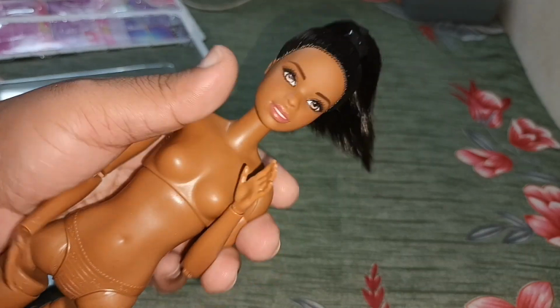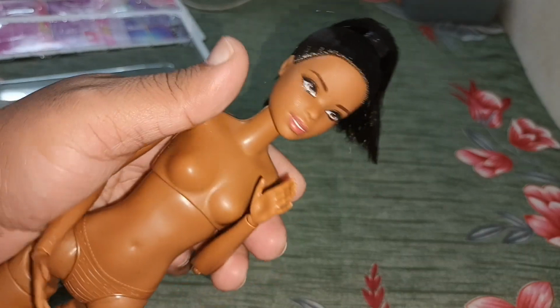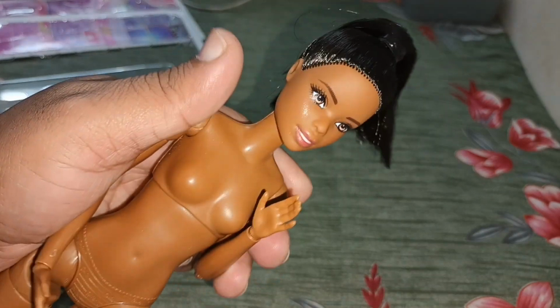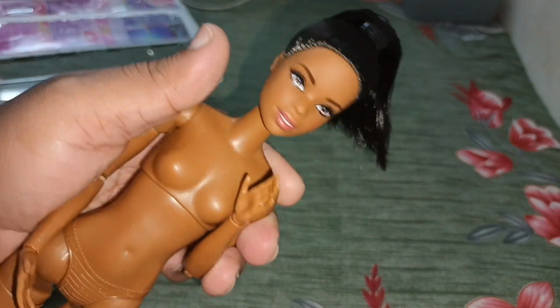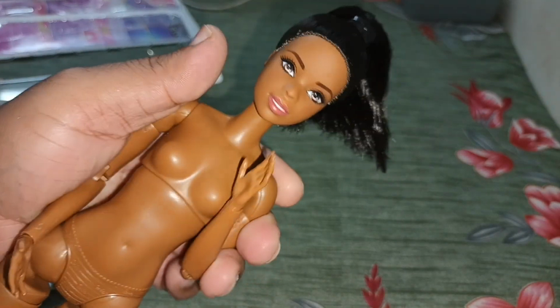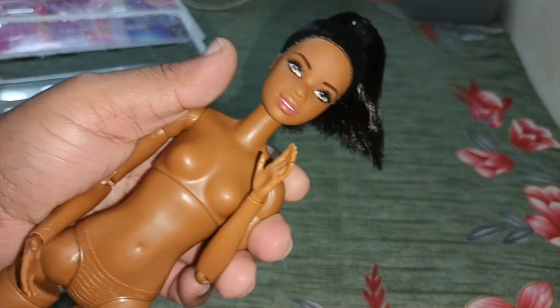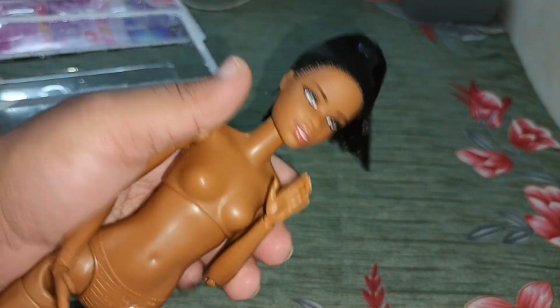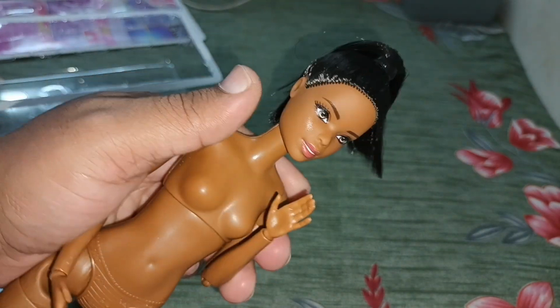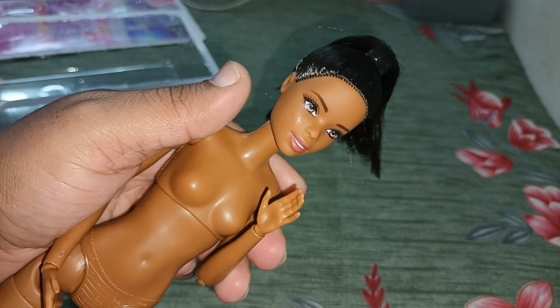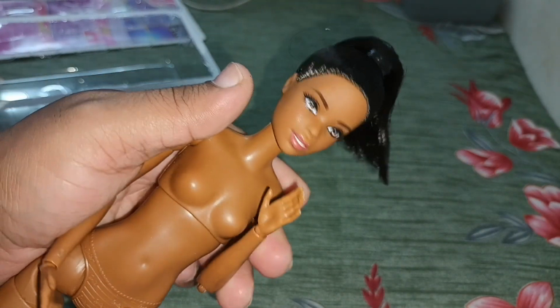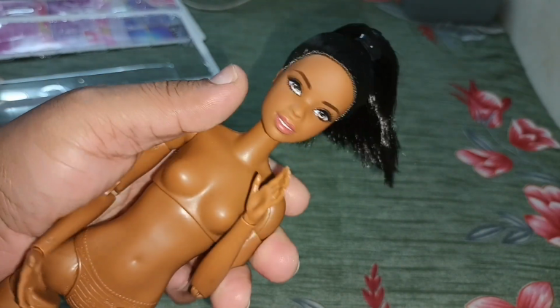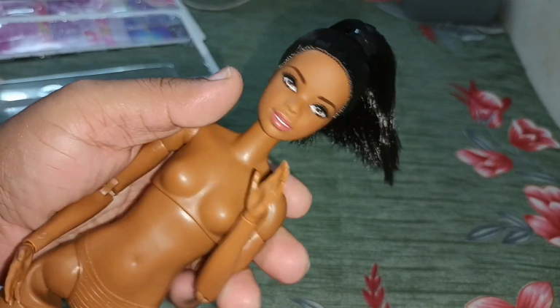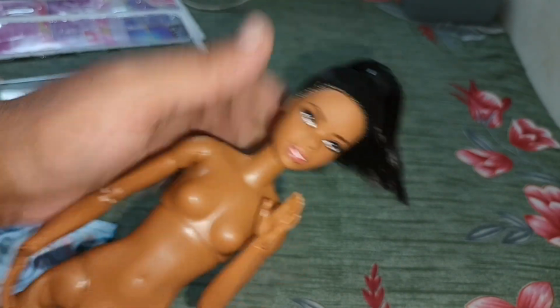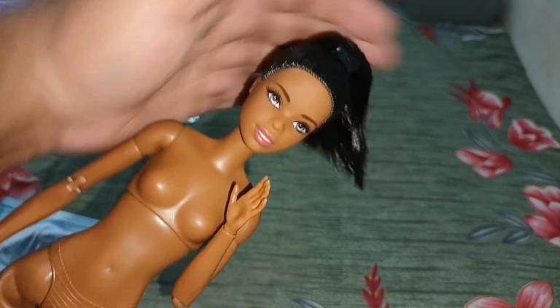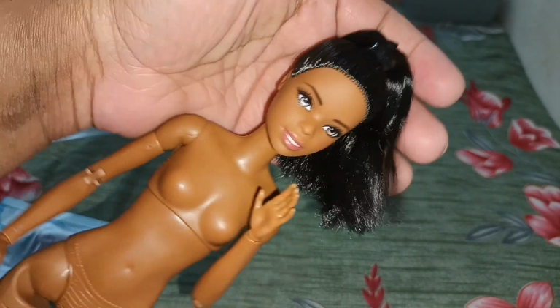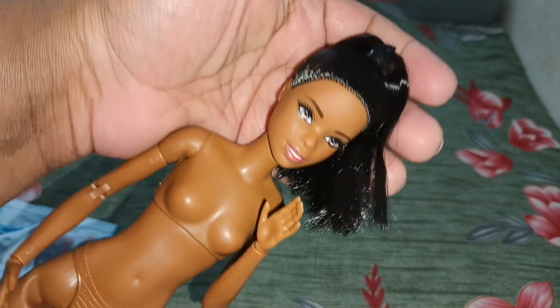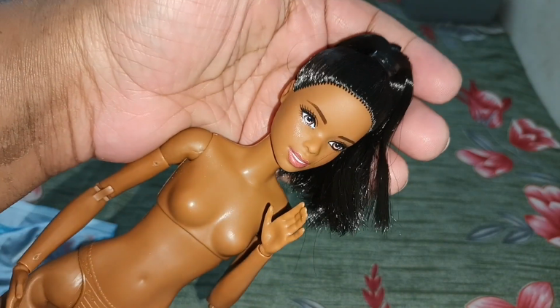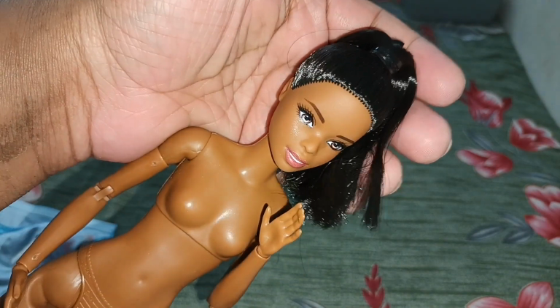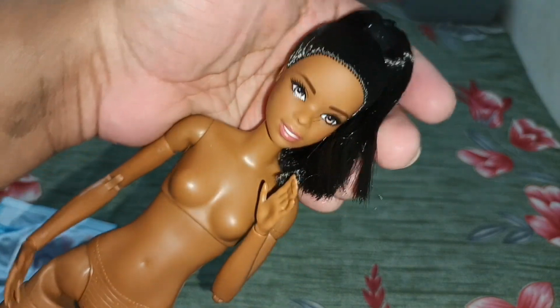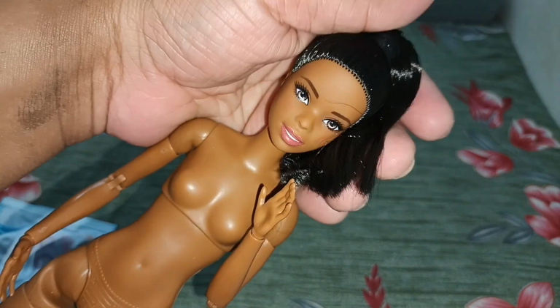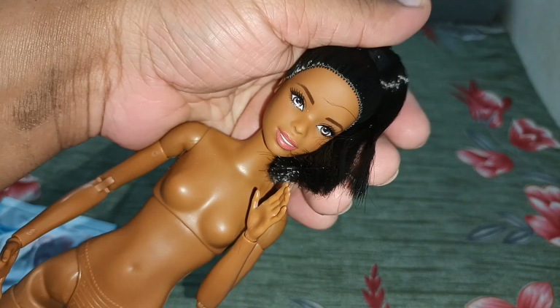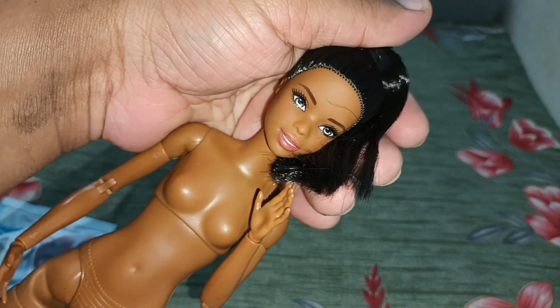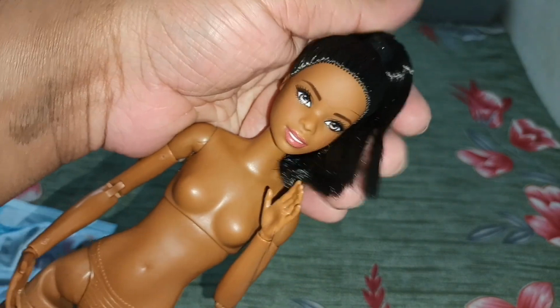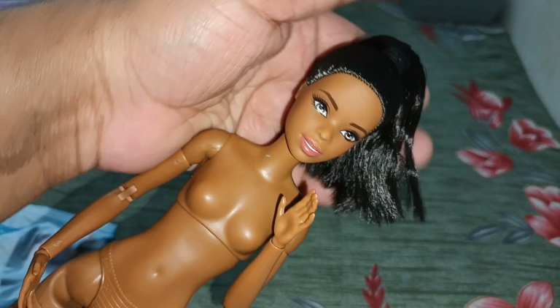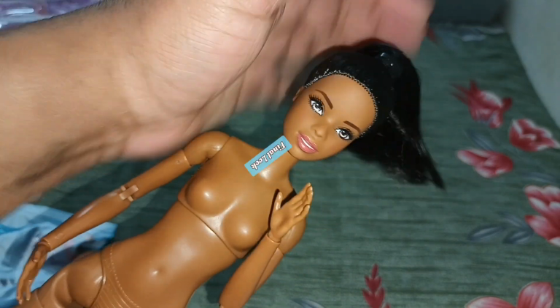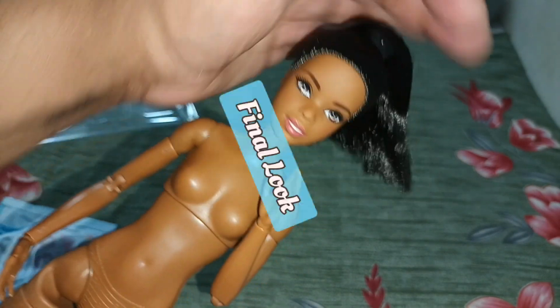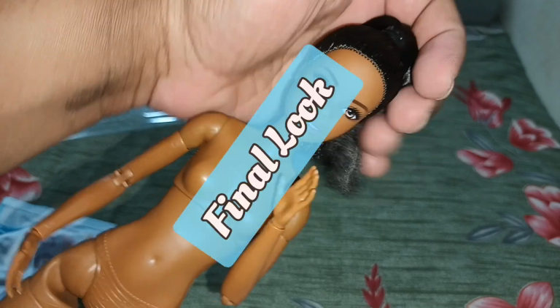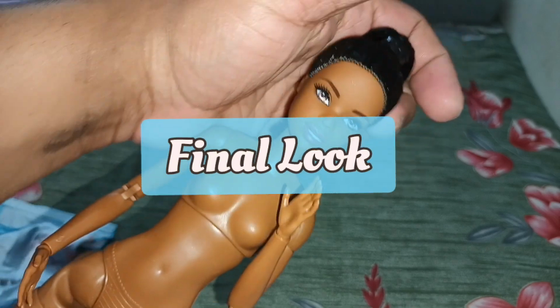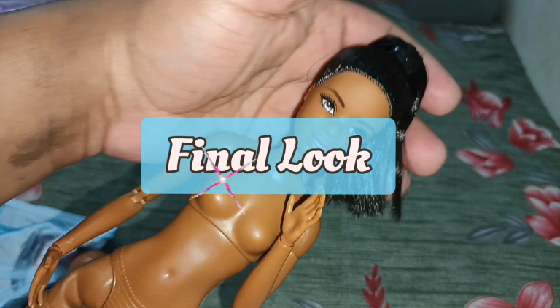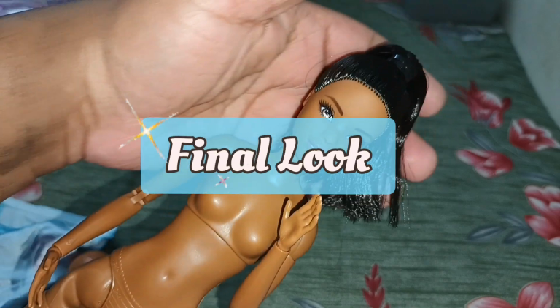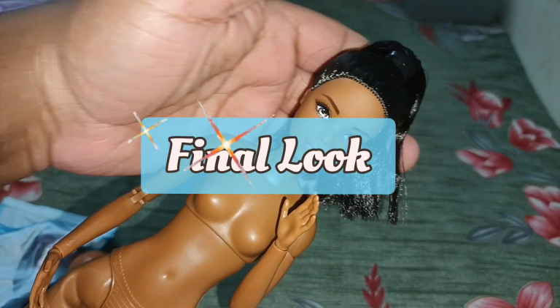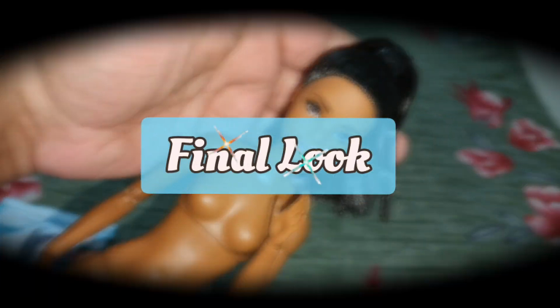I've tied the hair back up. That's about it — there's not much more to say about this doll. I'm going to be wrapping up this video, but before wrapping up, let's see the final look of this doll.